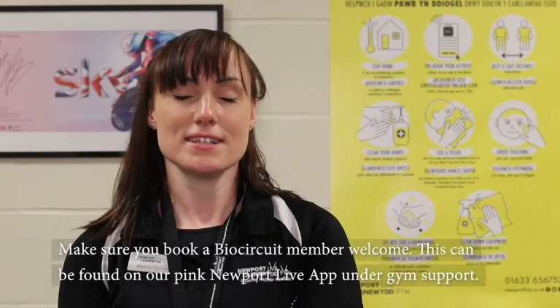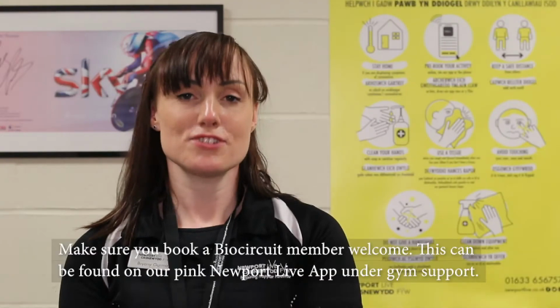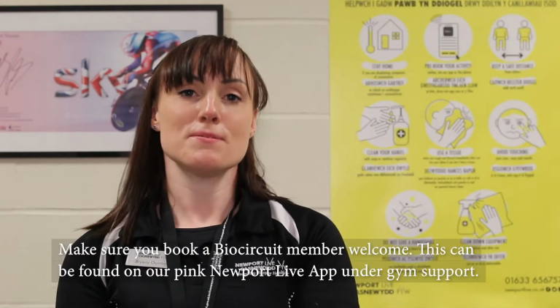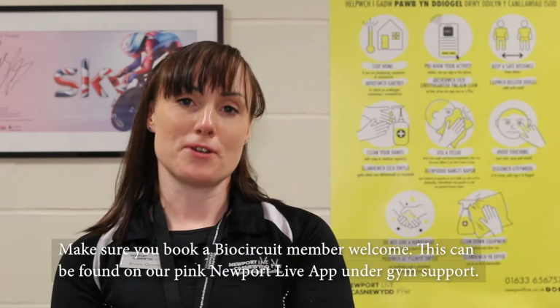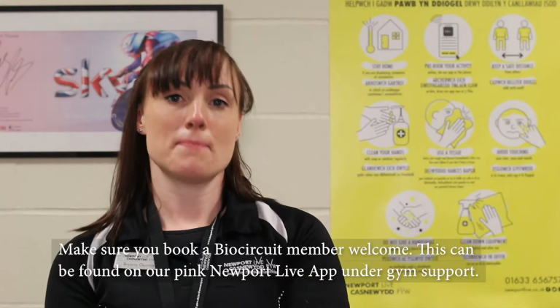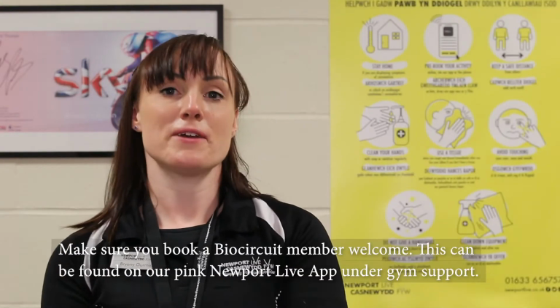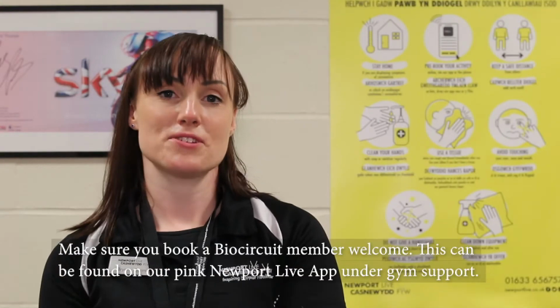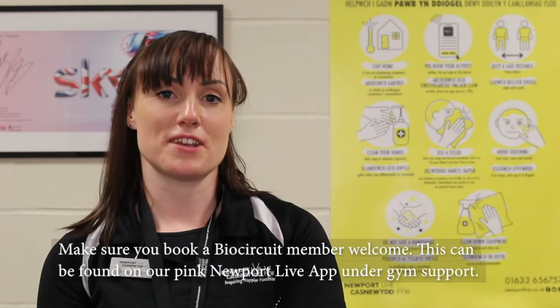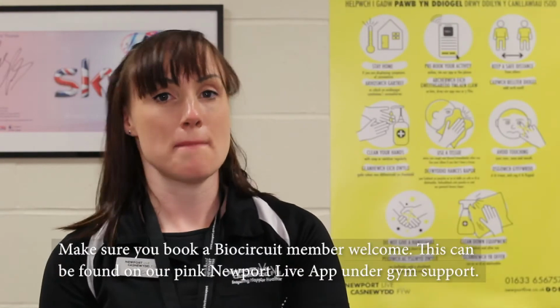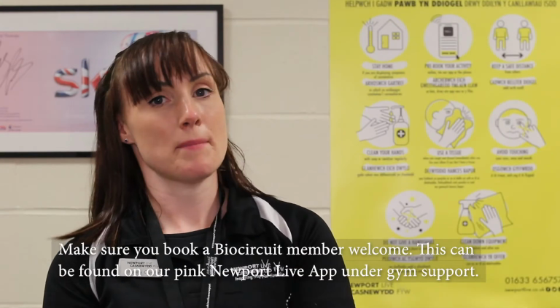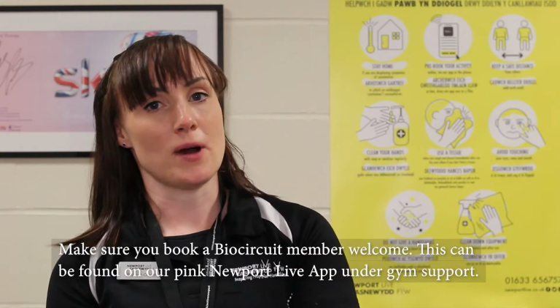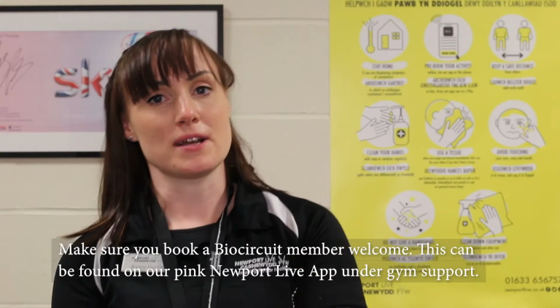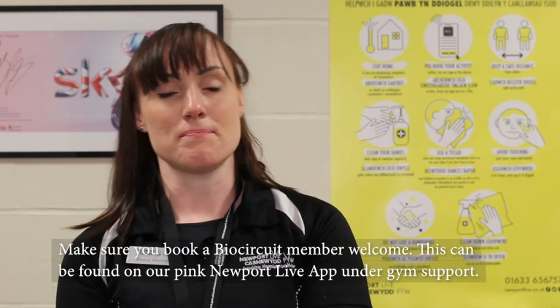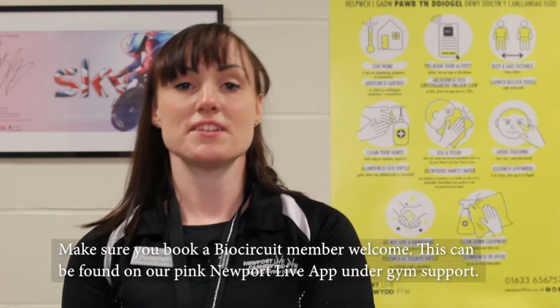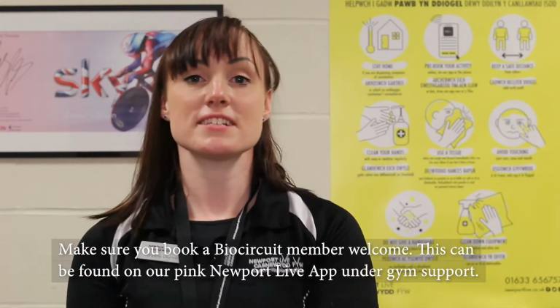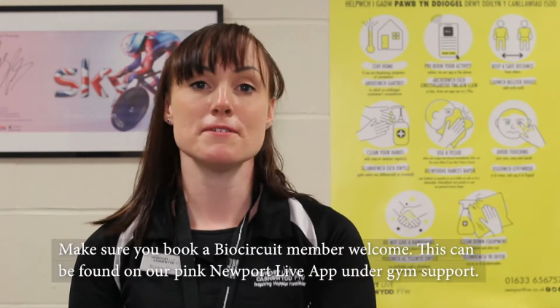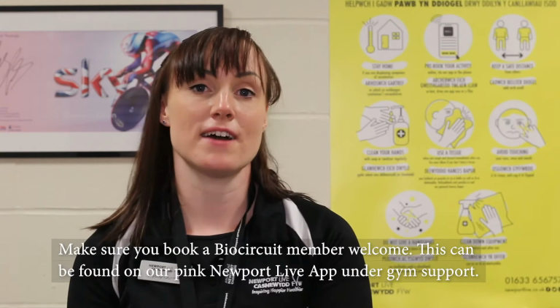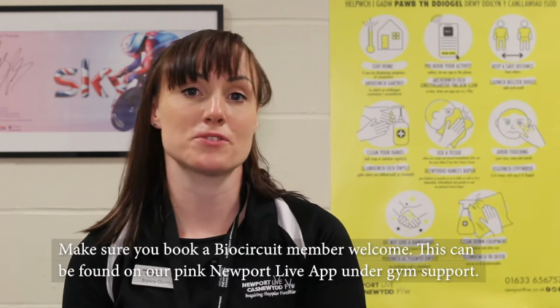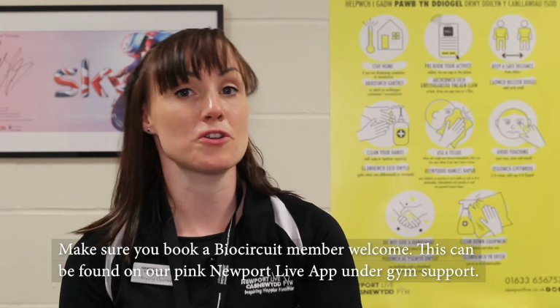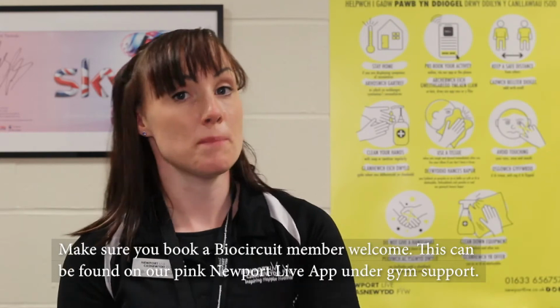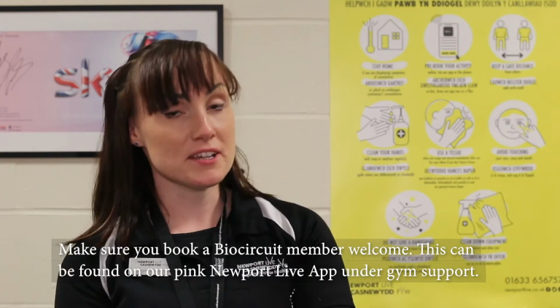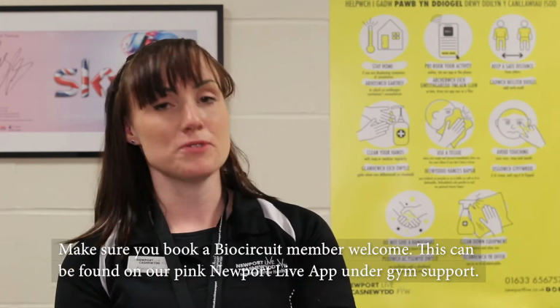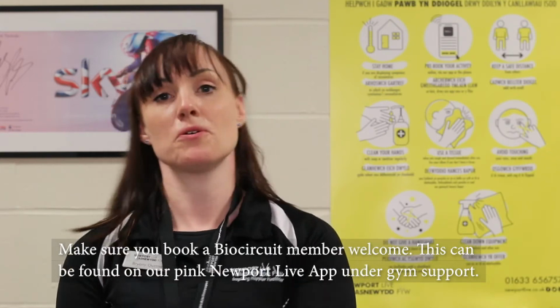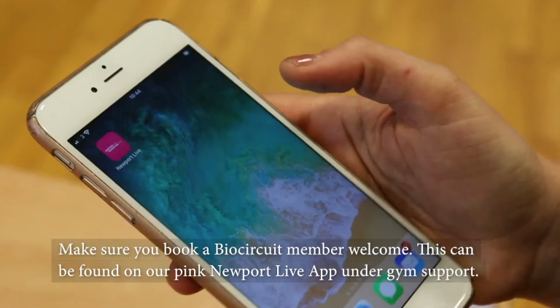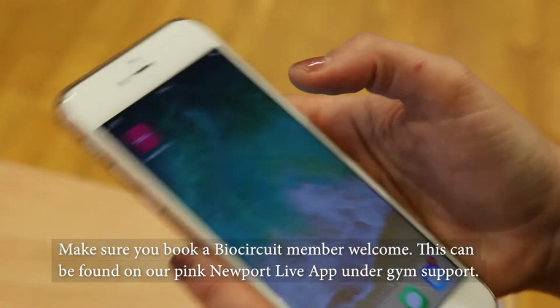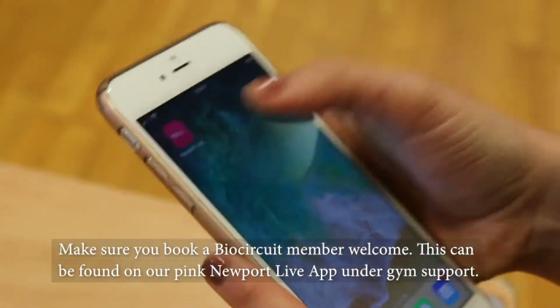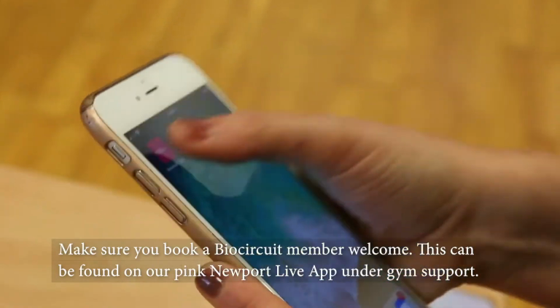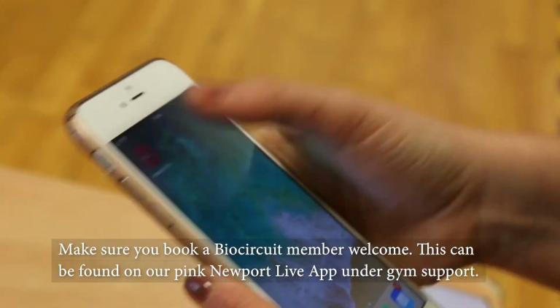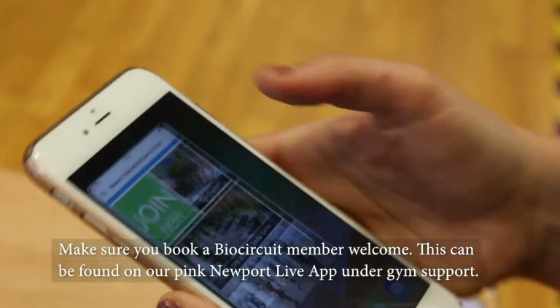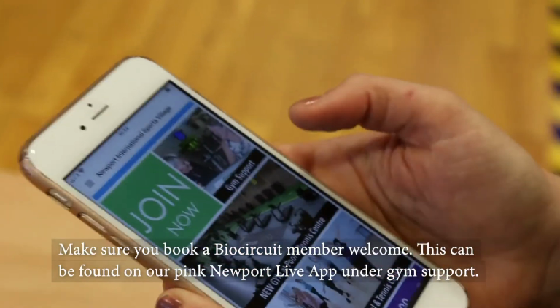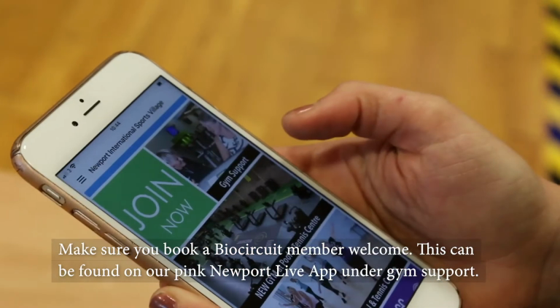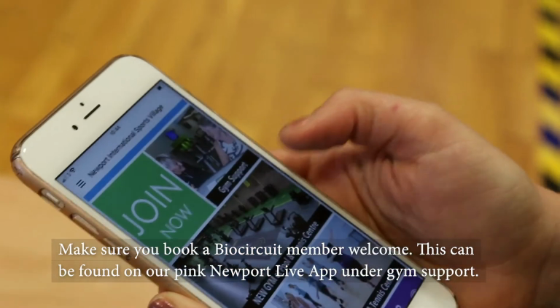Make sure you book a BioCircuit member welcome. This can be found on our Pink Newport Live app under gym support.